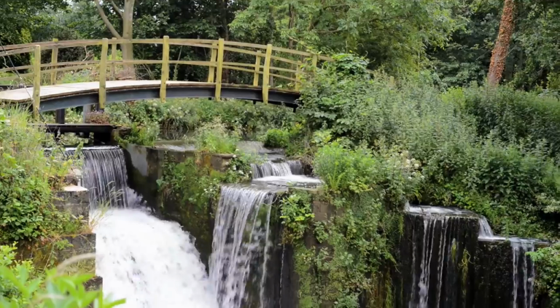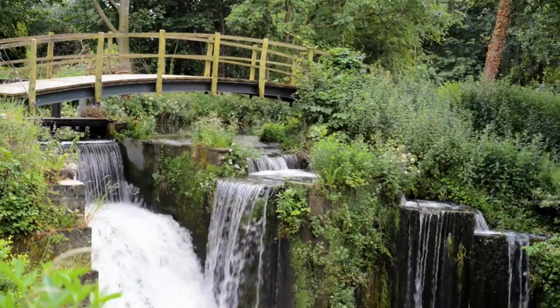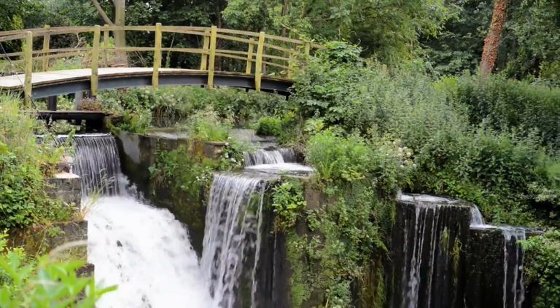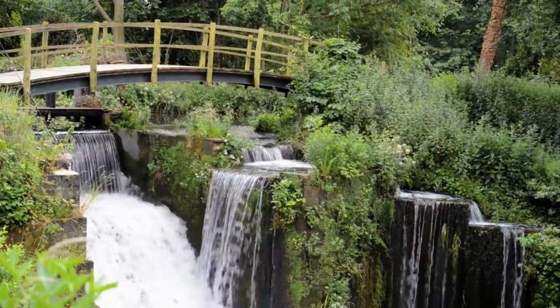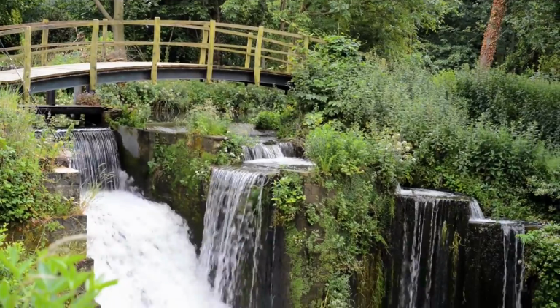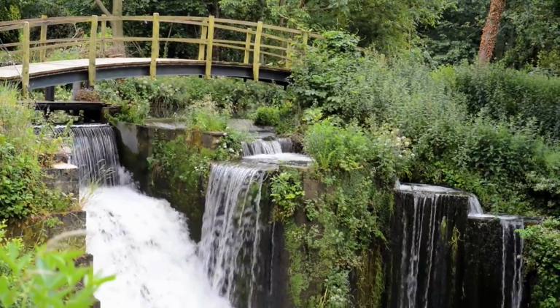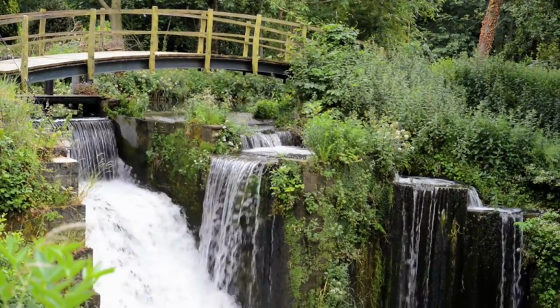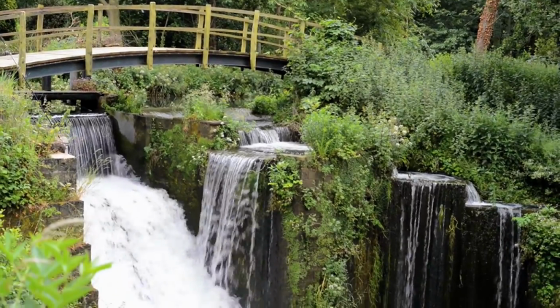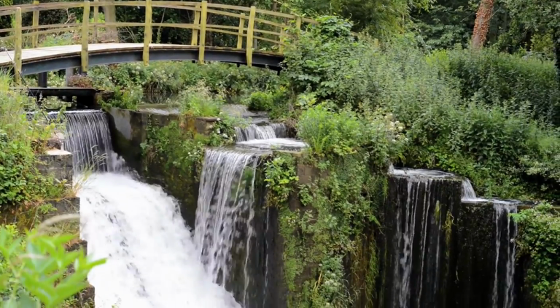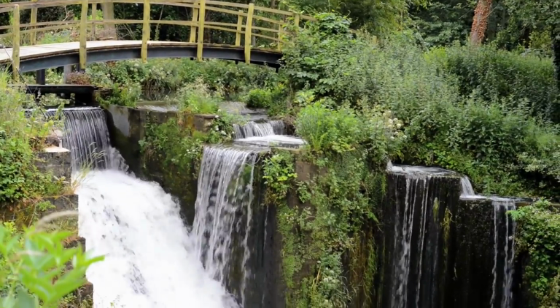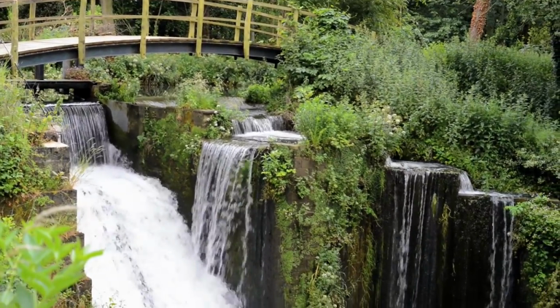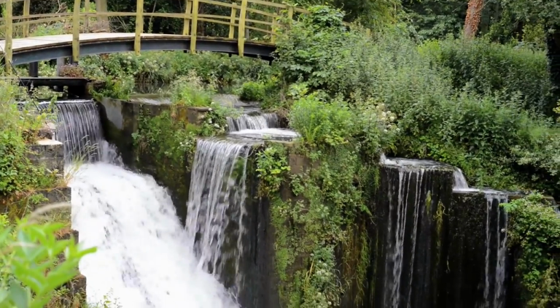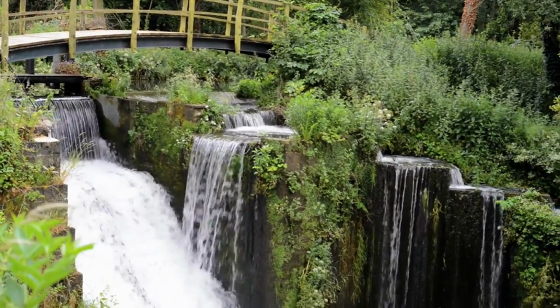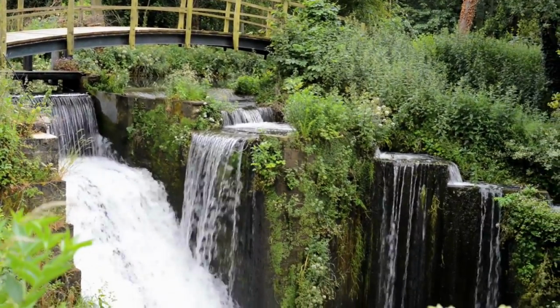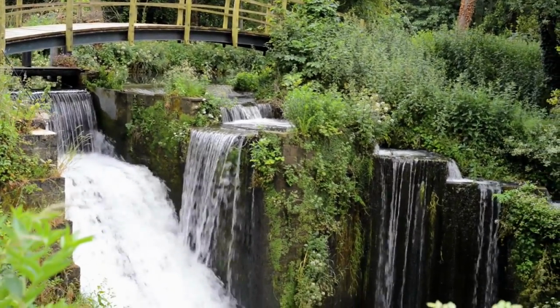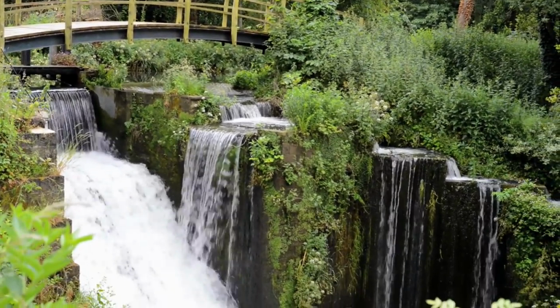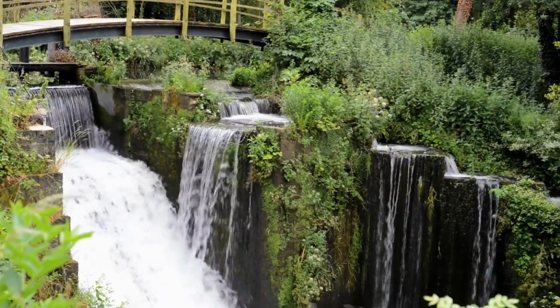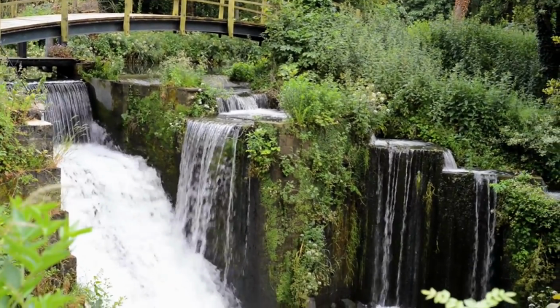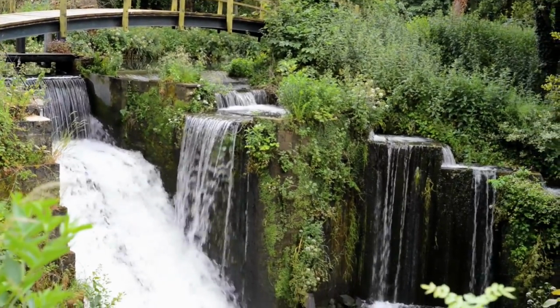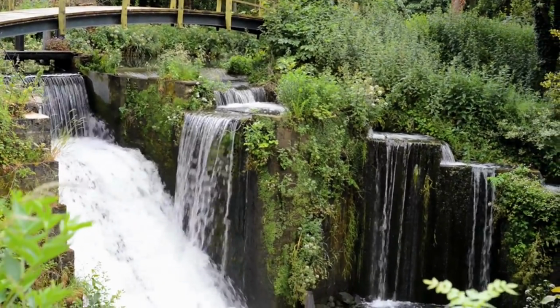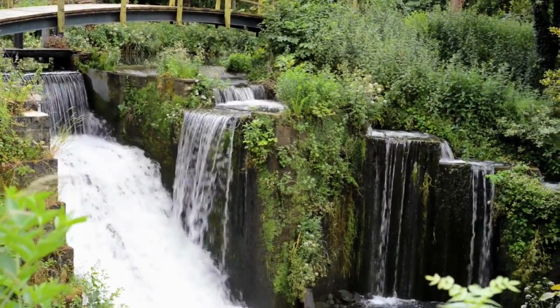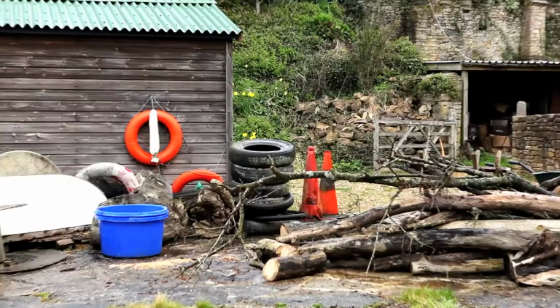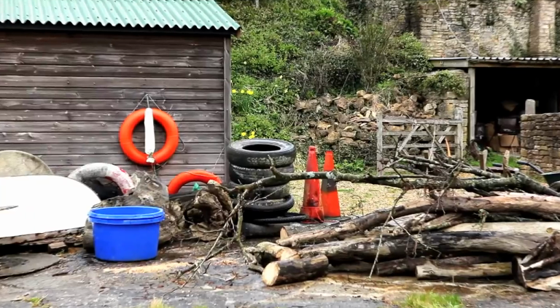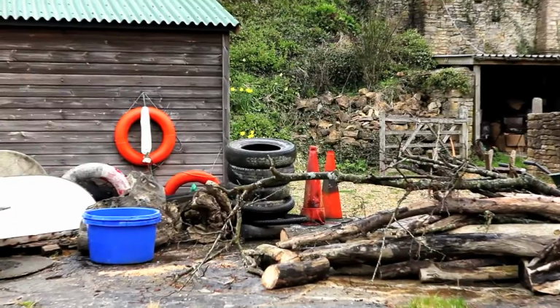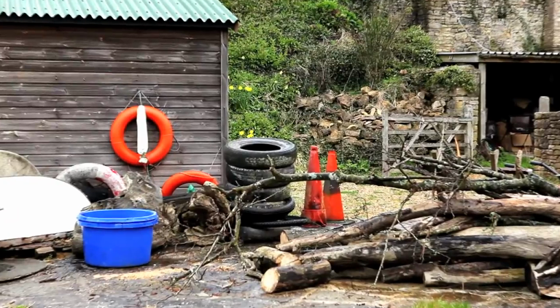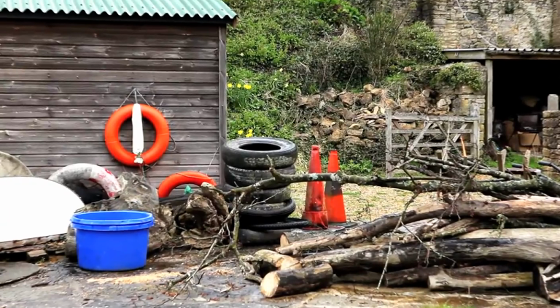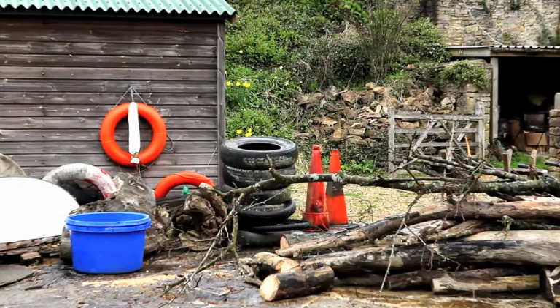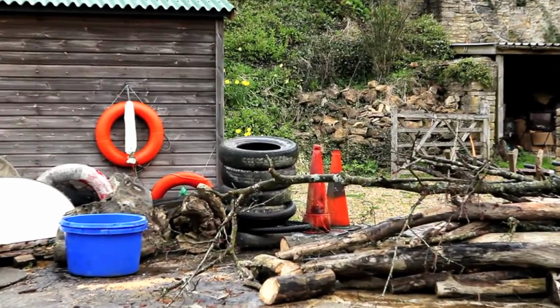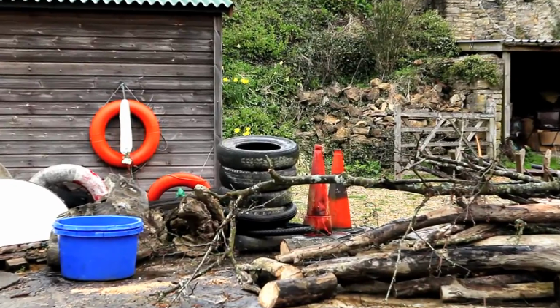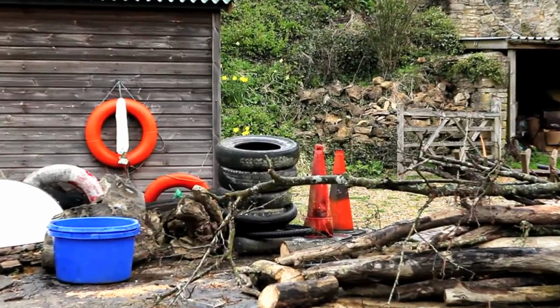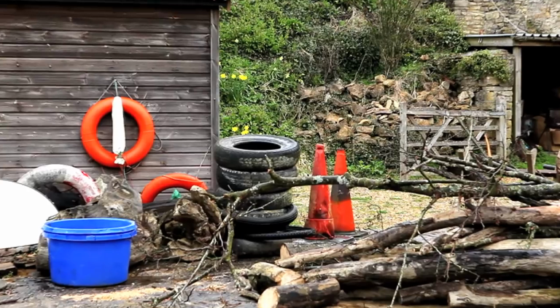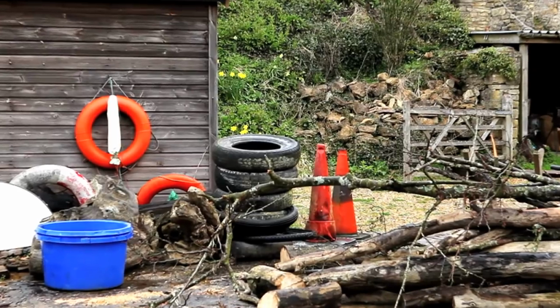We maintain watercourses and we remove dead trees that would otherwise cause flooding.